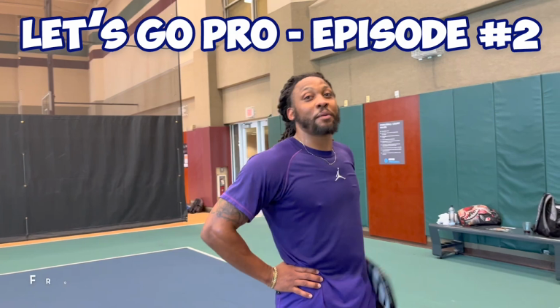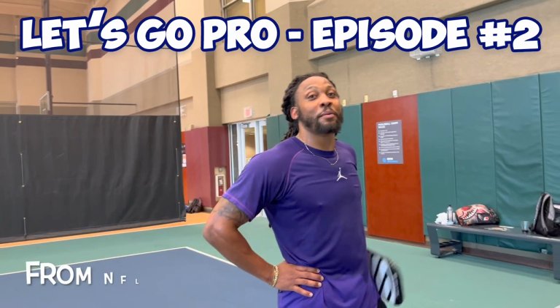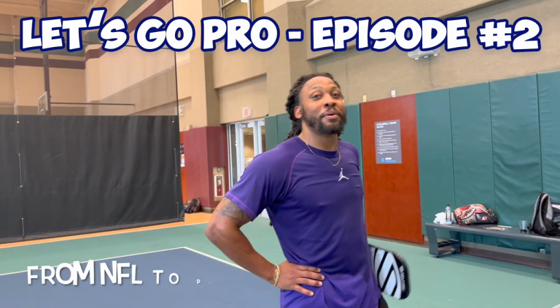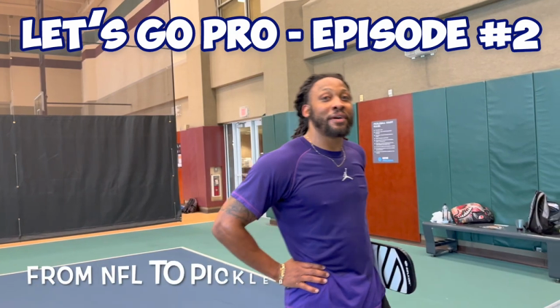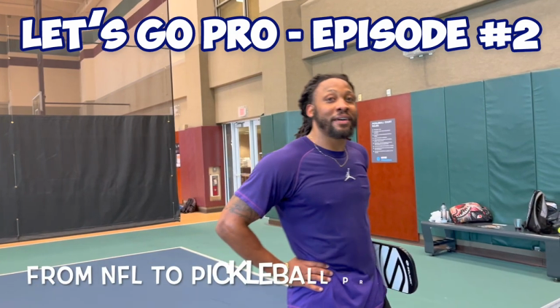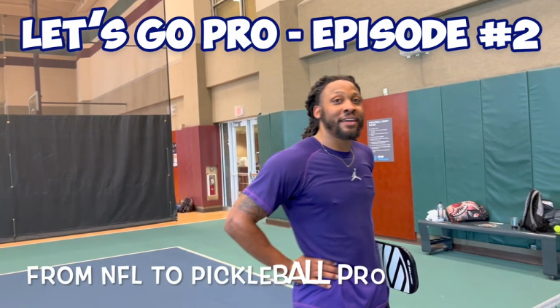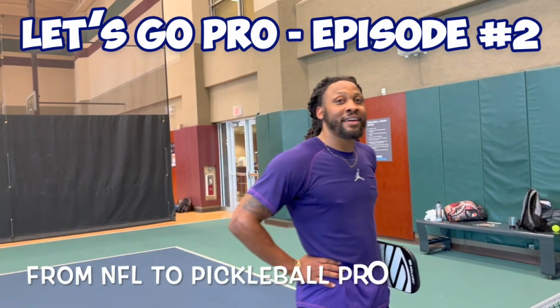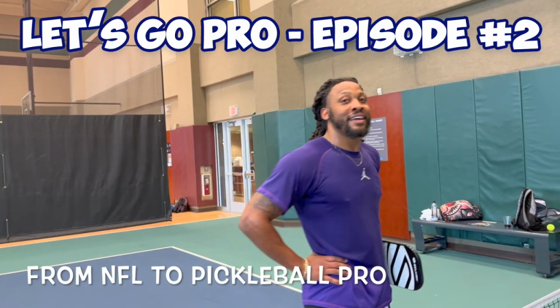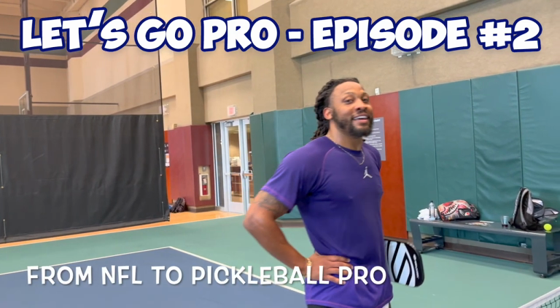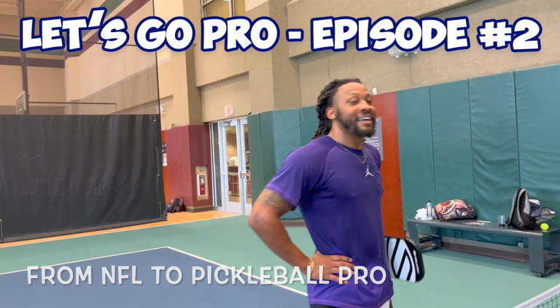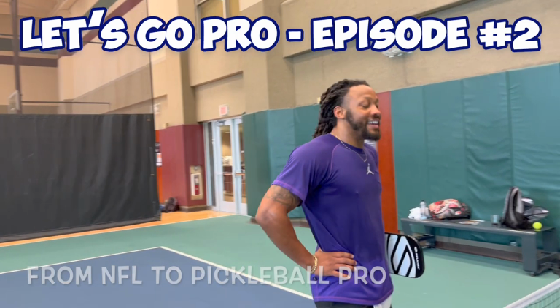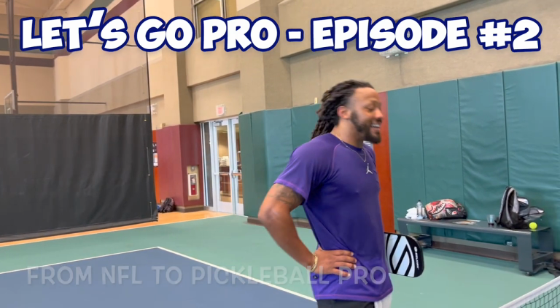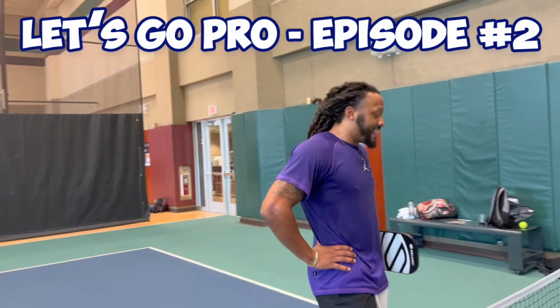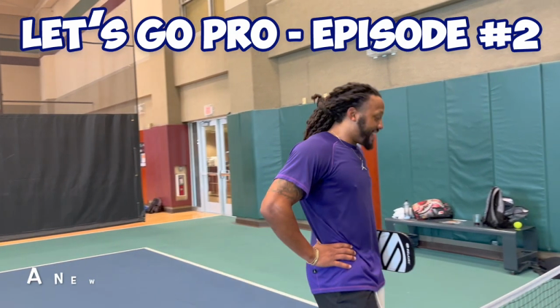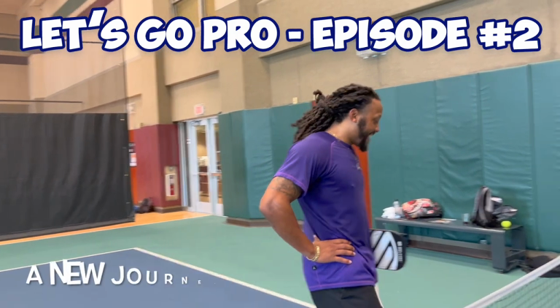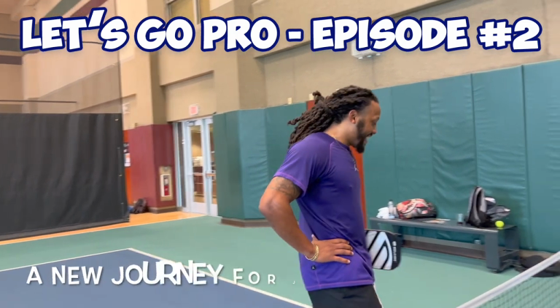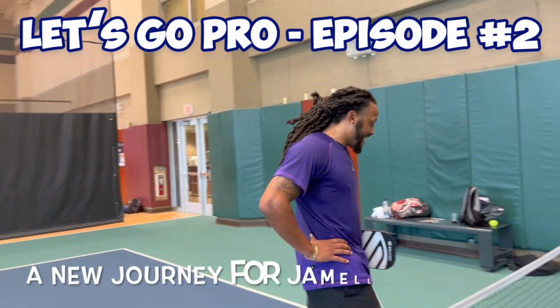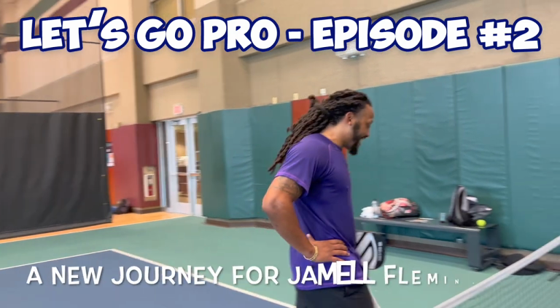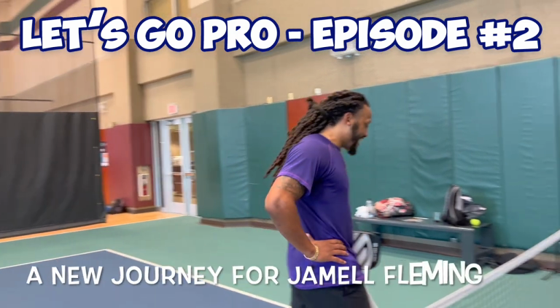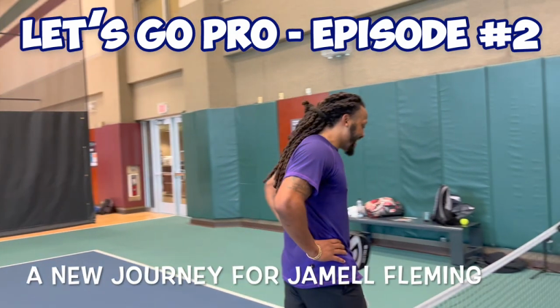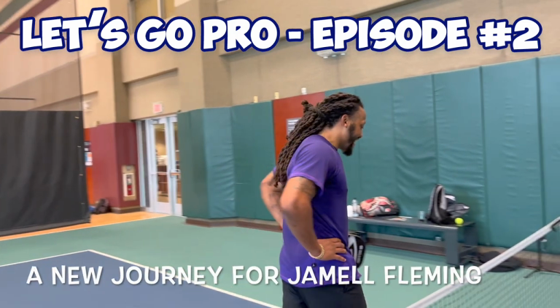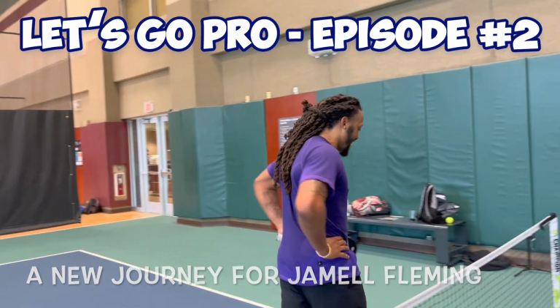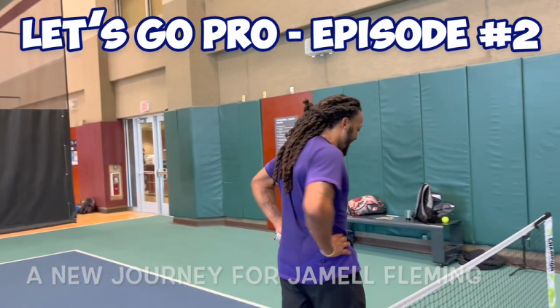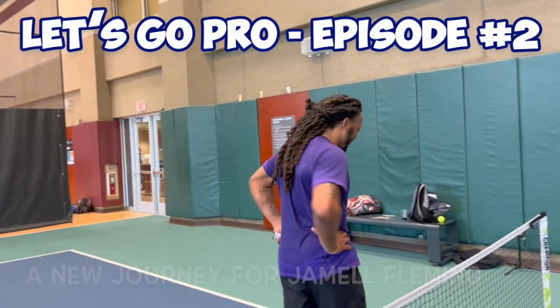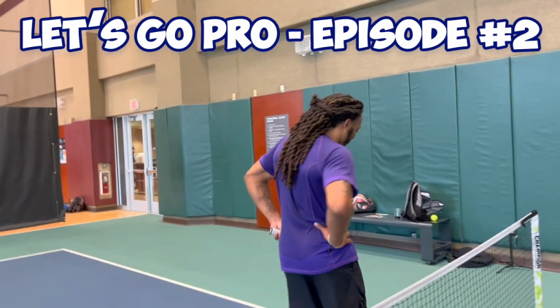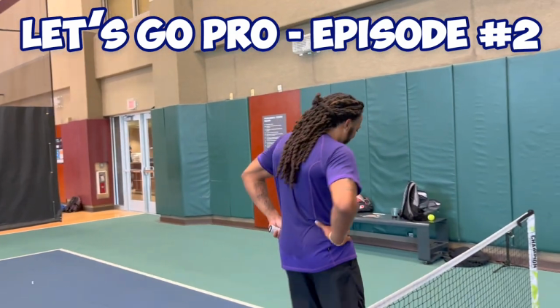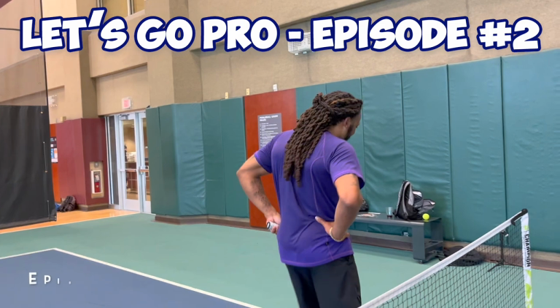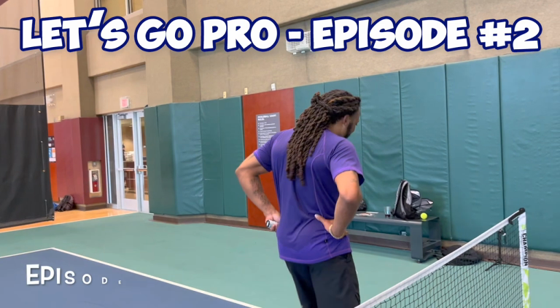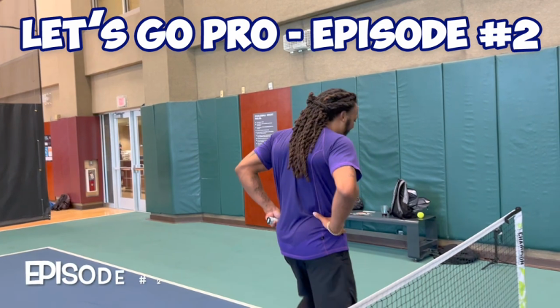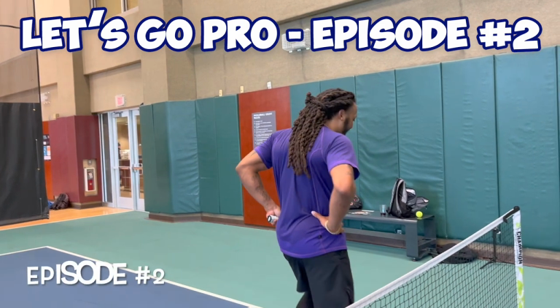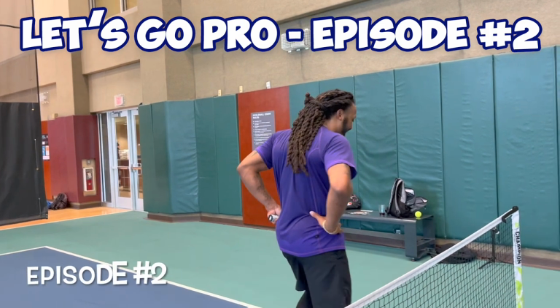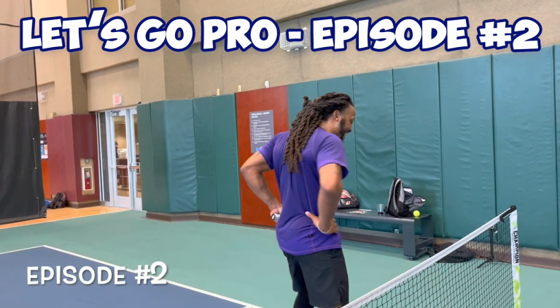From the NFL to Pickleball Pro — a new journey for Jamel Fleming. Episode number two.